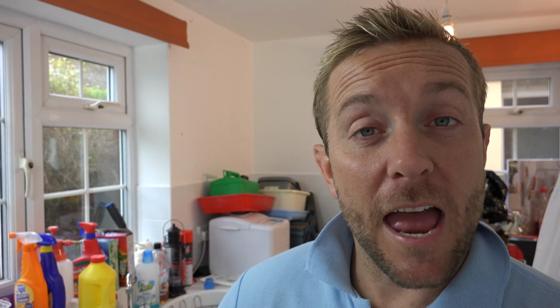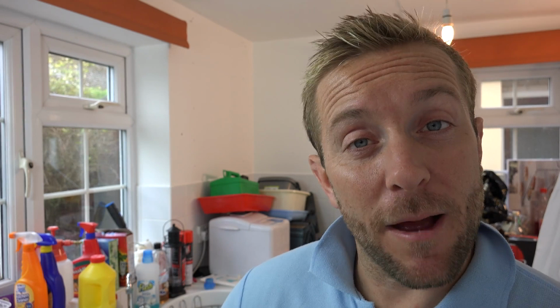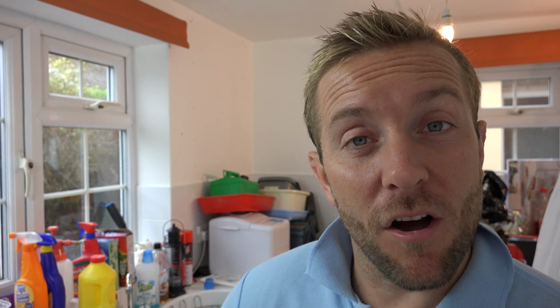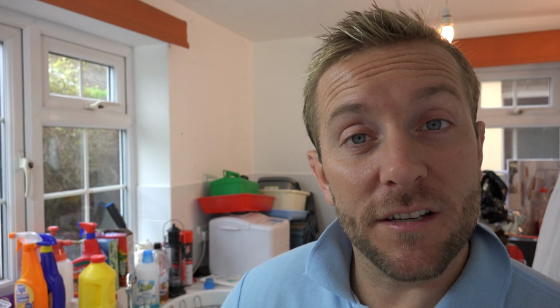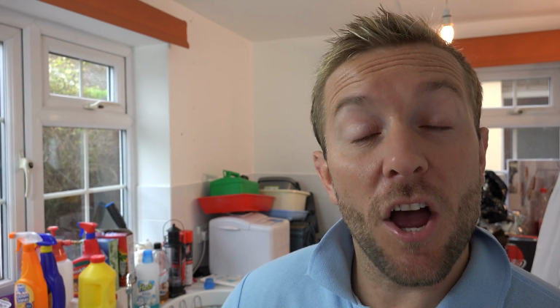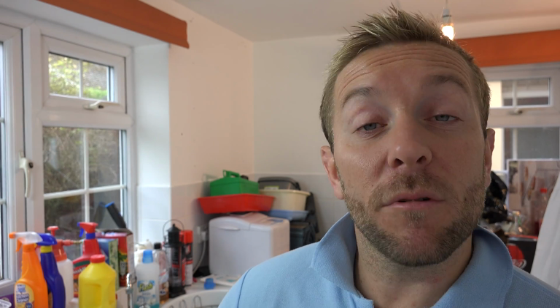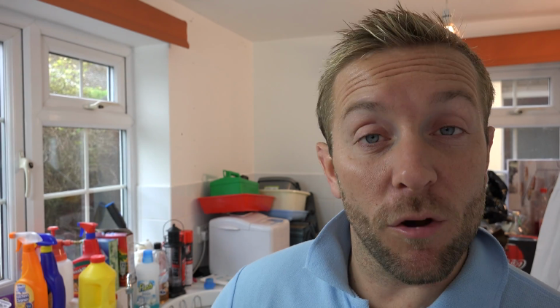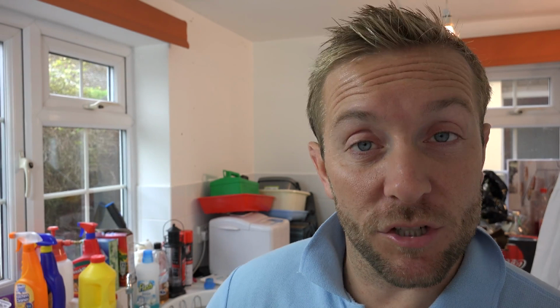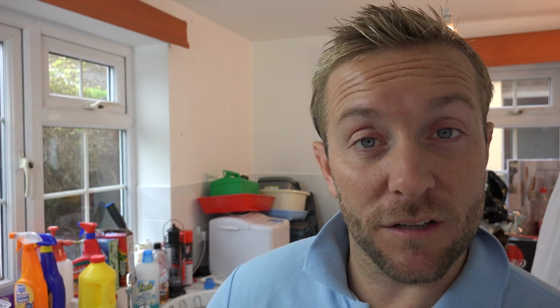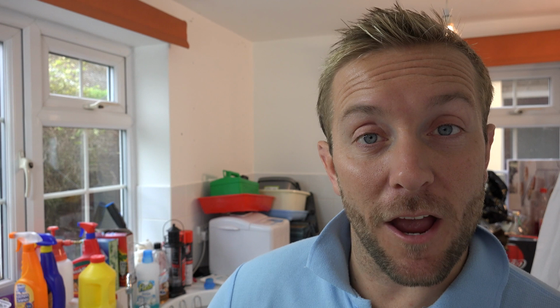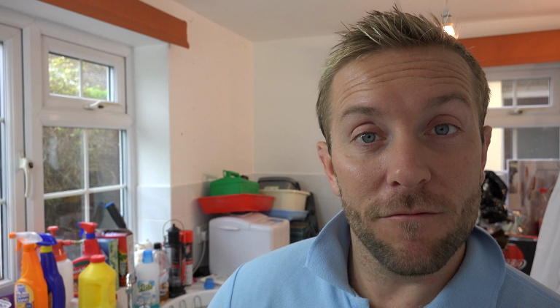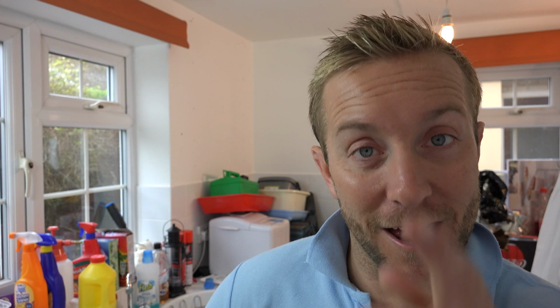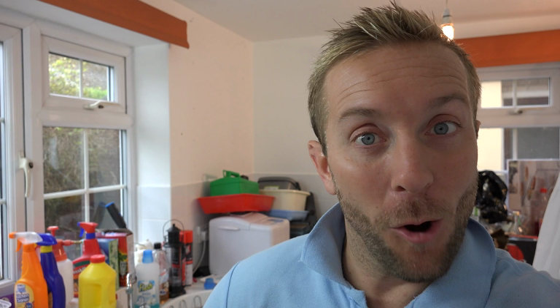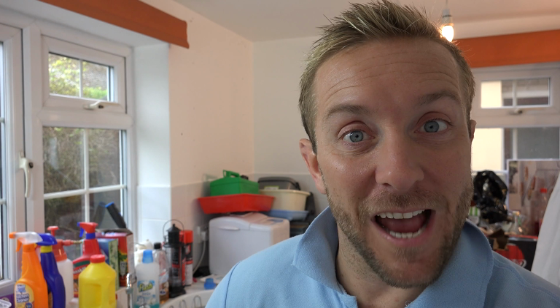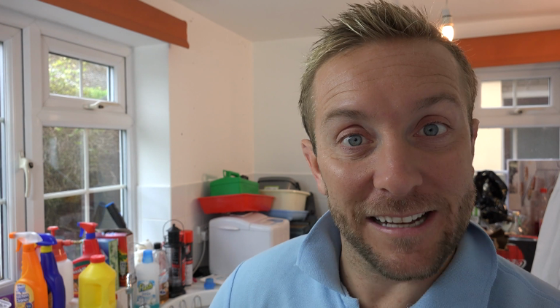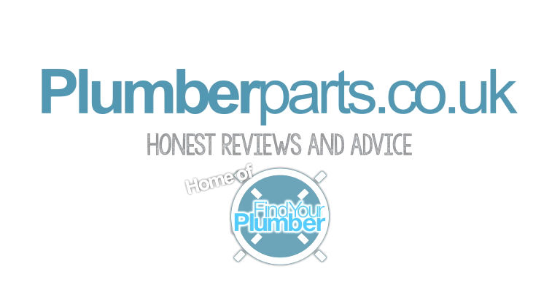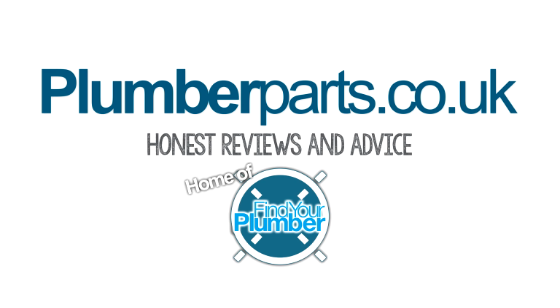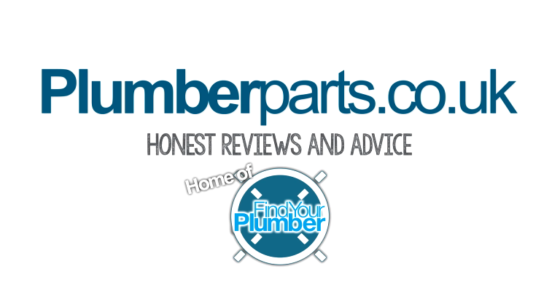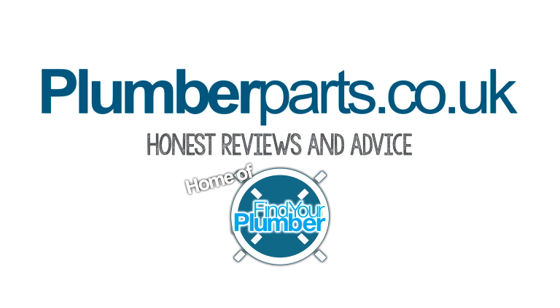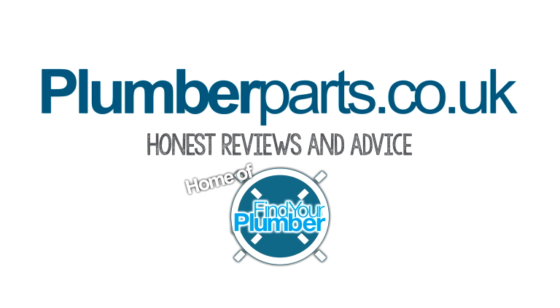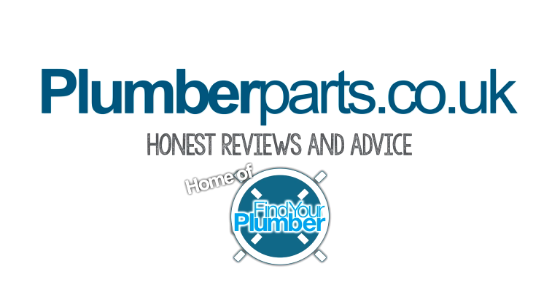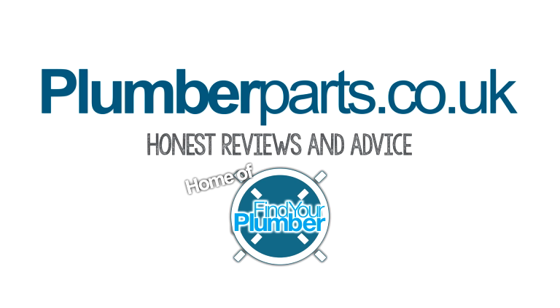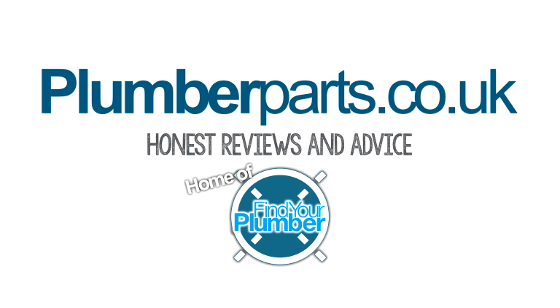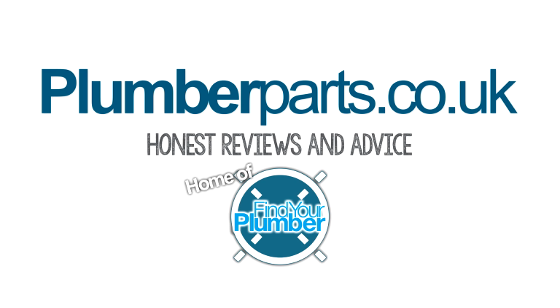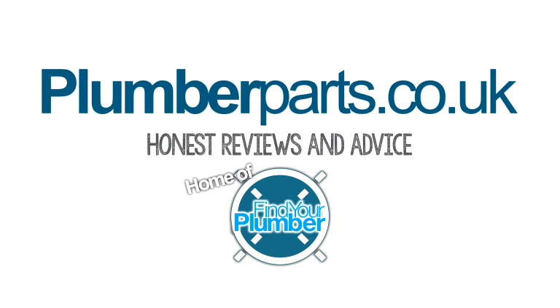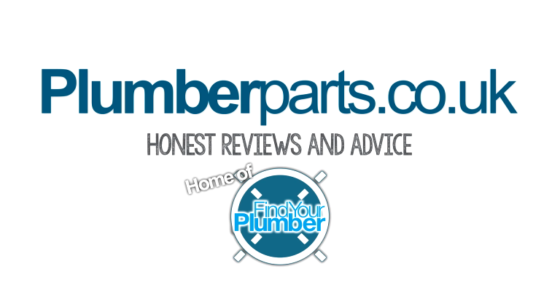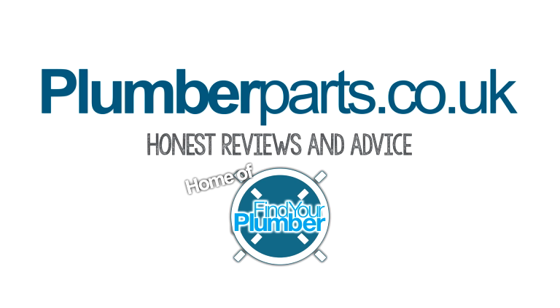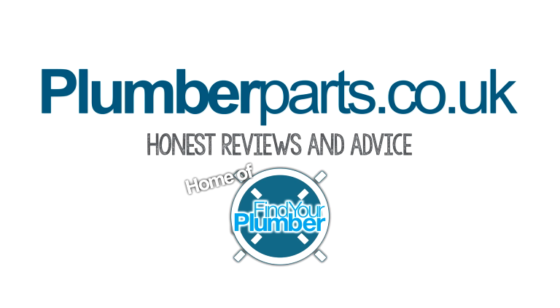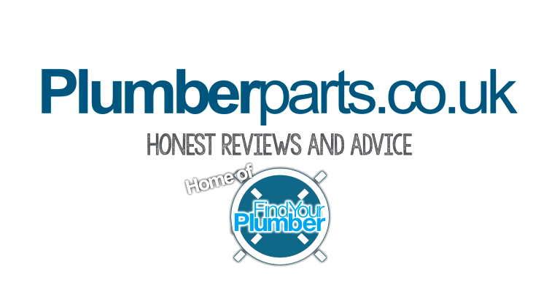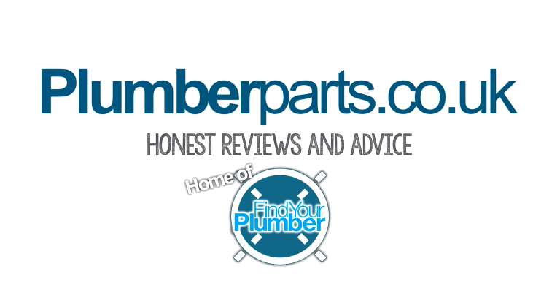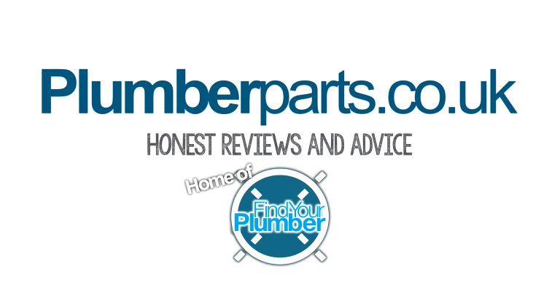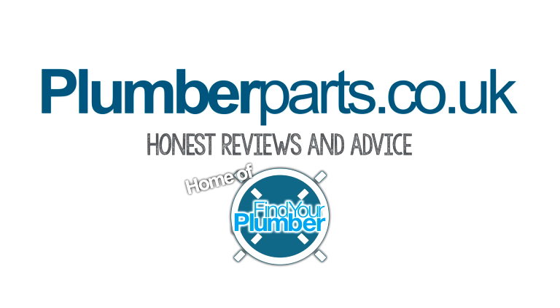Anyway guys, I hope you enjoy watching this video. Plumberparts.co.uk, home of Find Your Plumber.